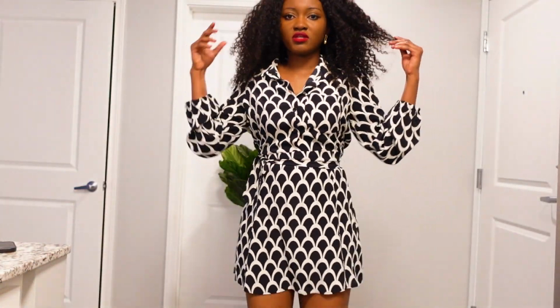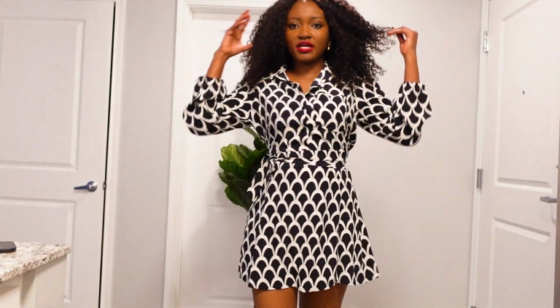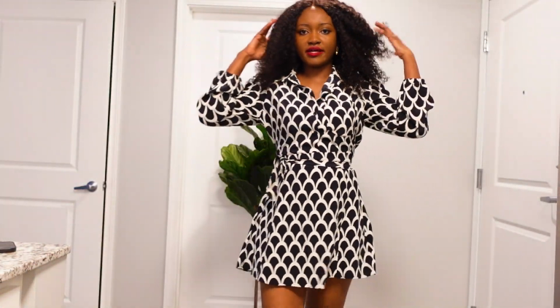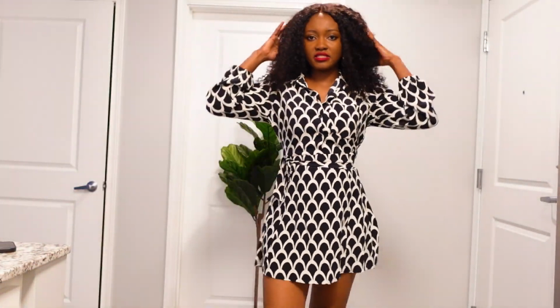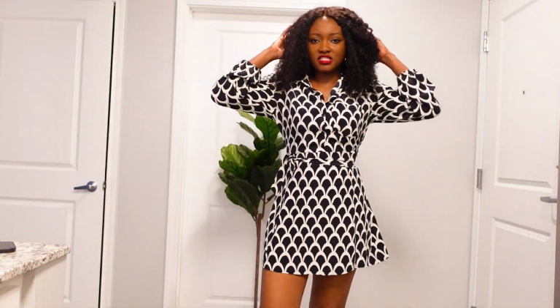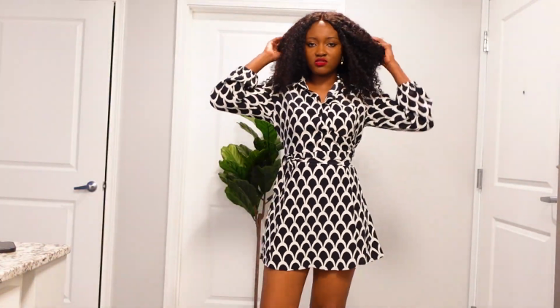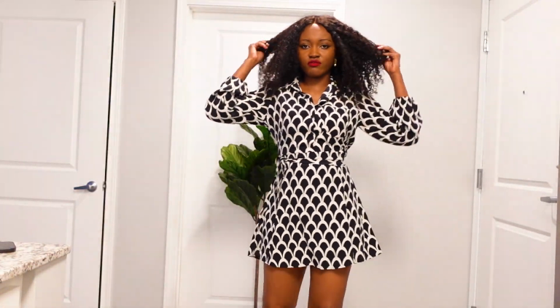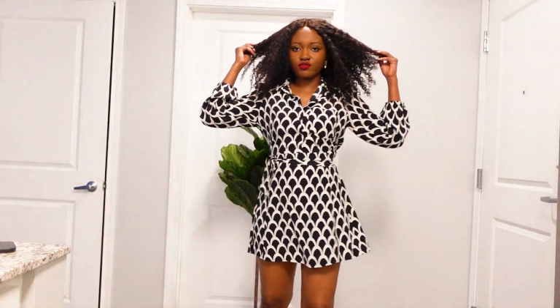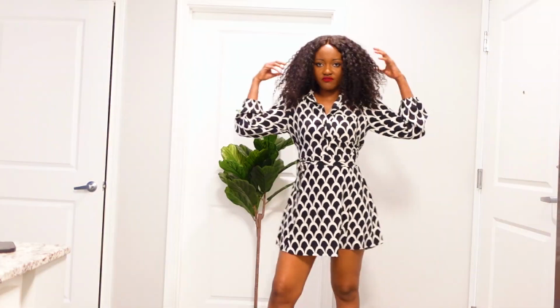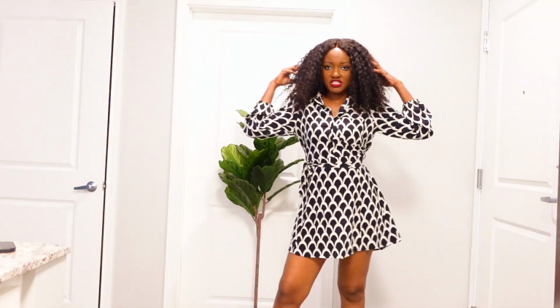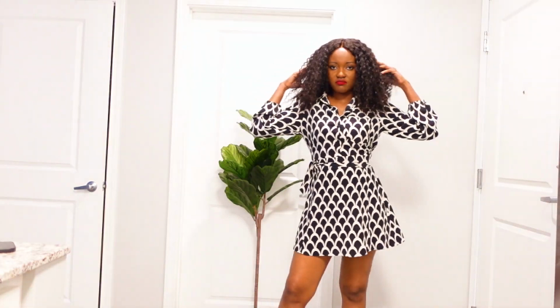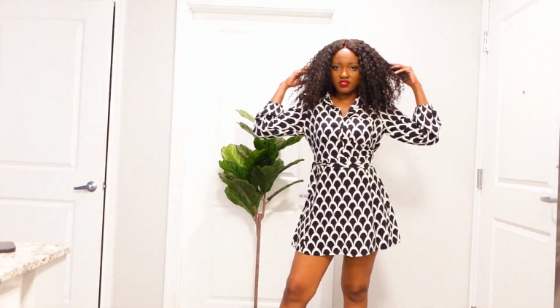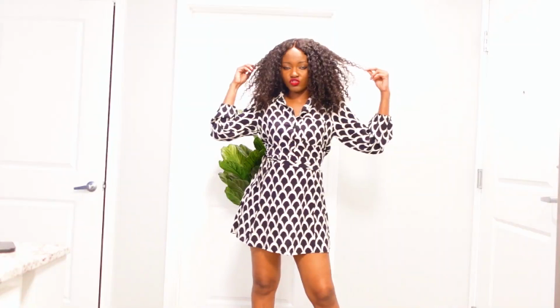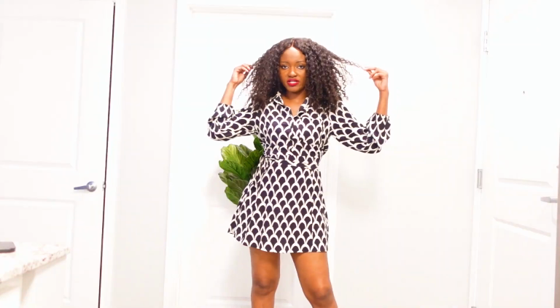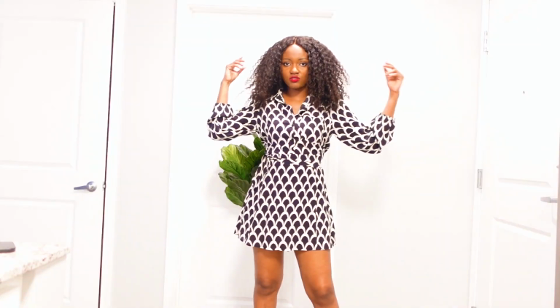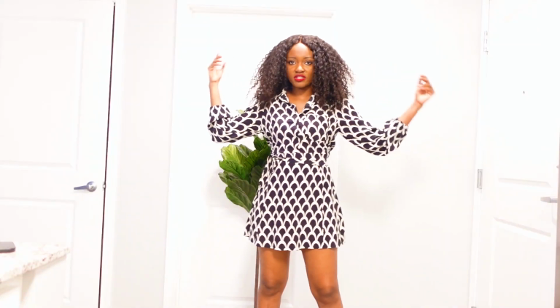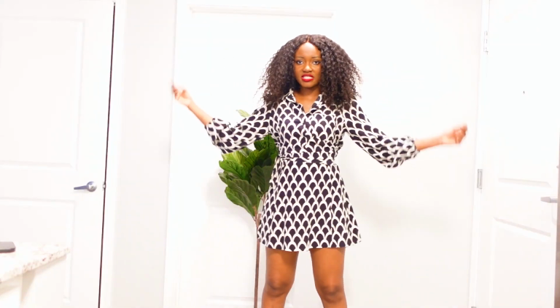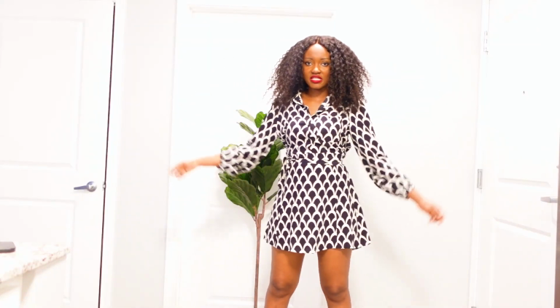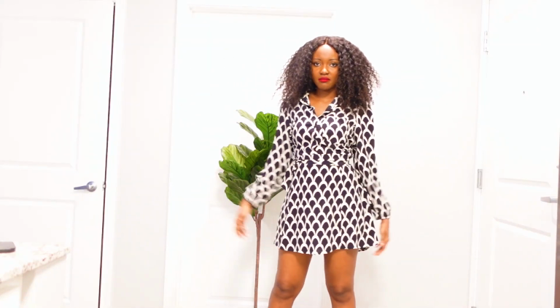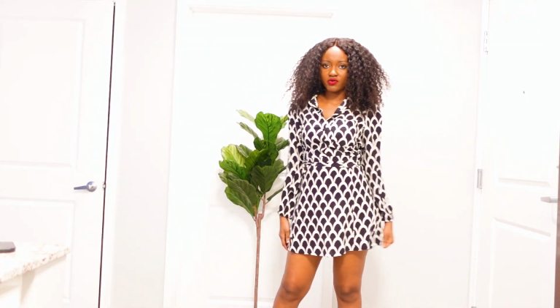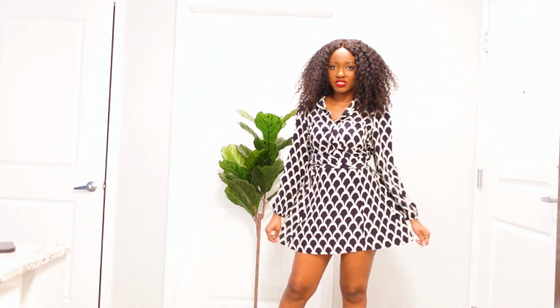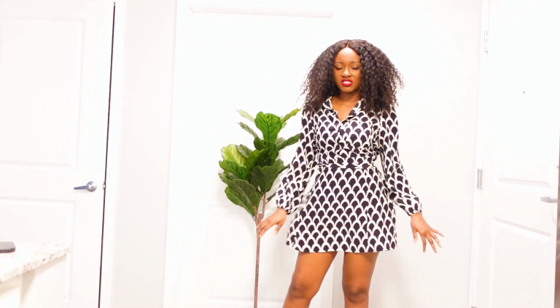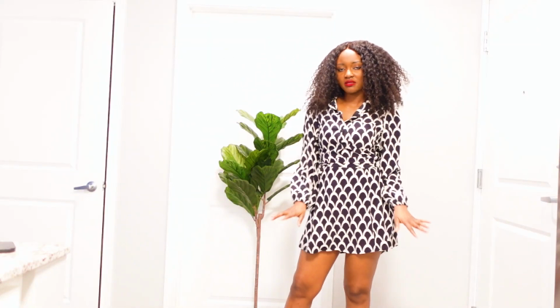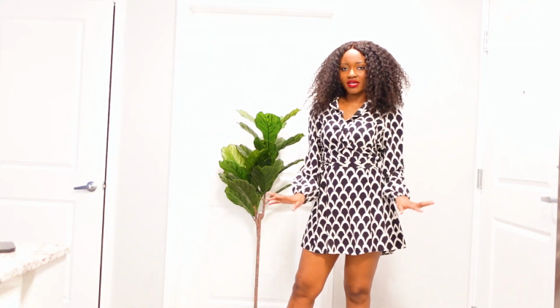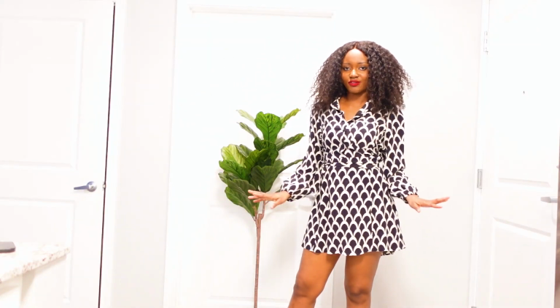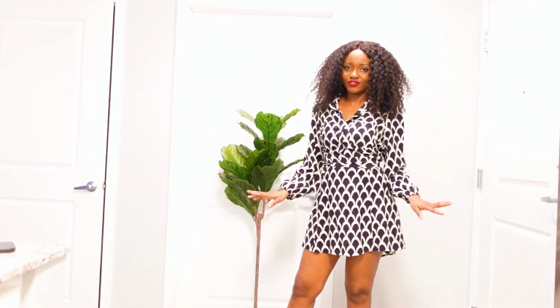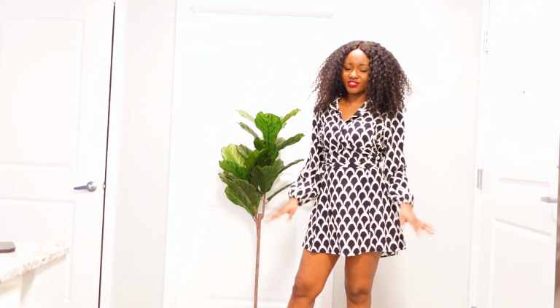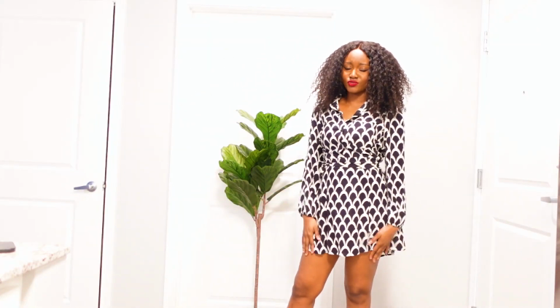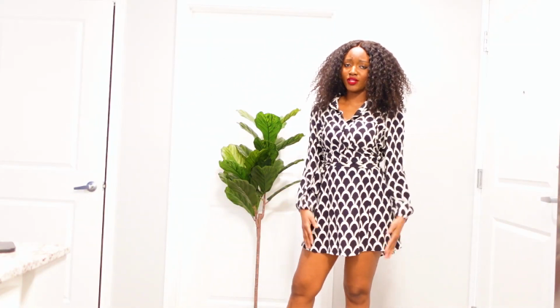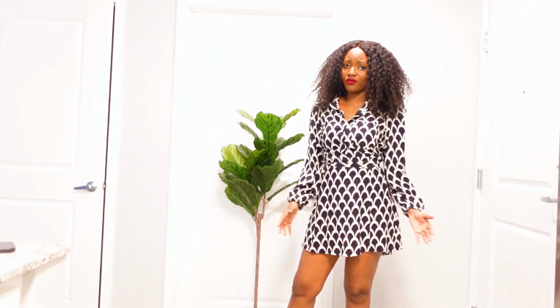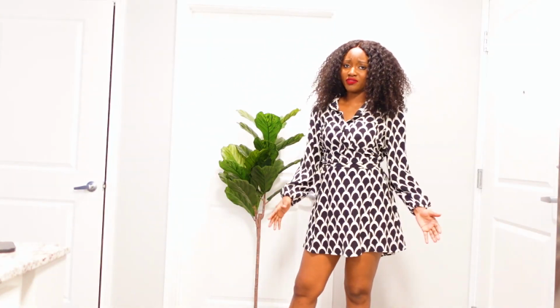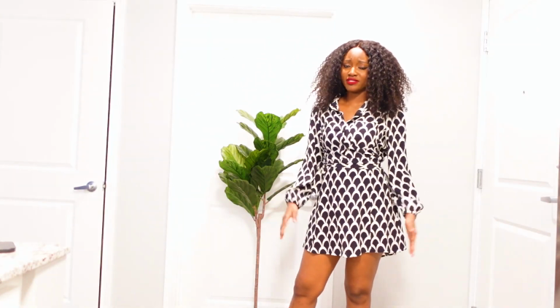So yeah guys, this is the review of this mini dress. What do you guys think about it? These are my kind of dresses, so I love these.